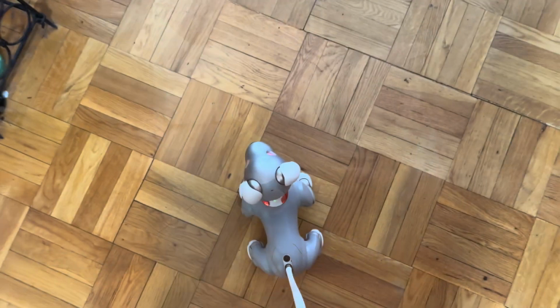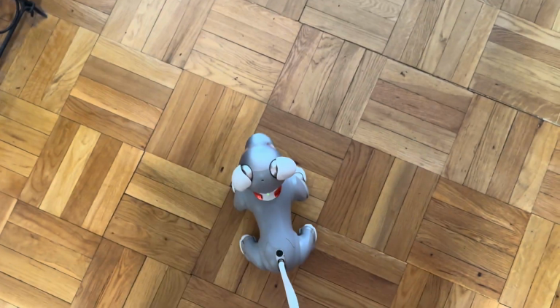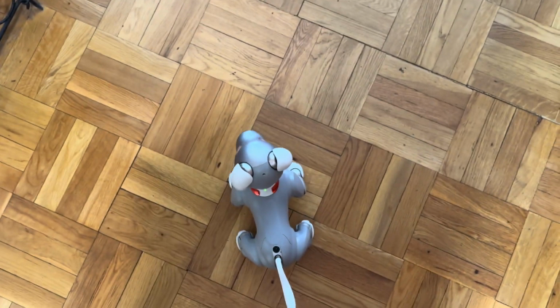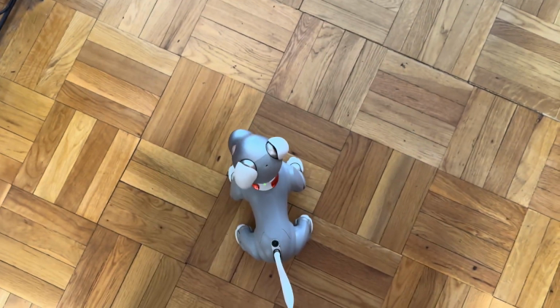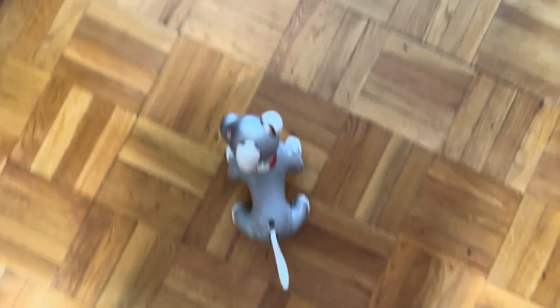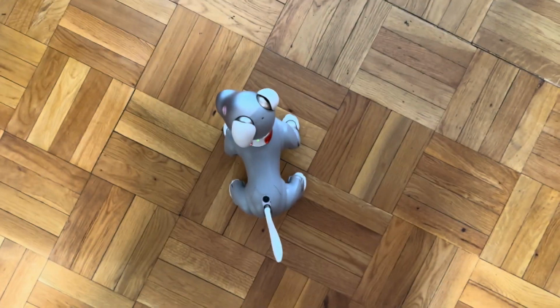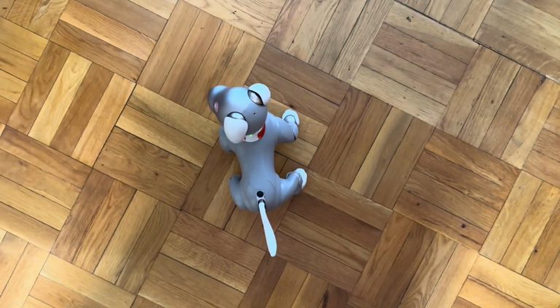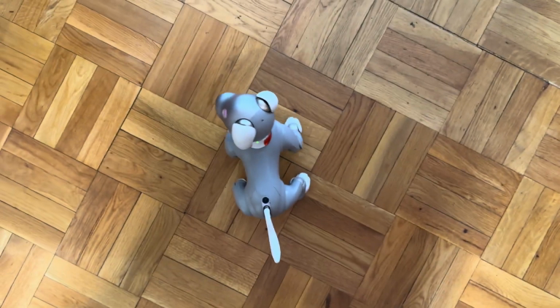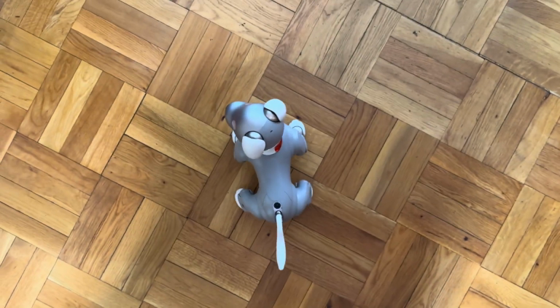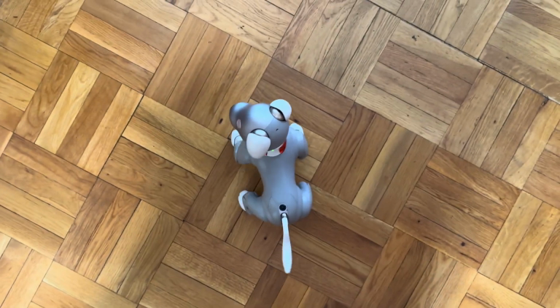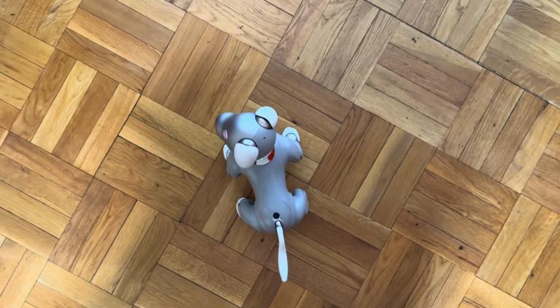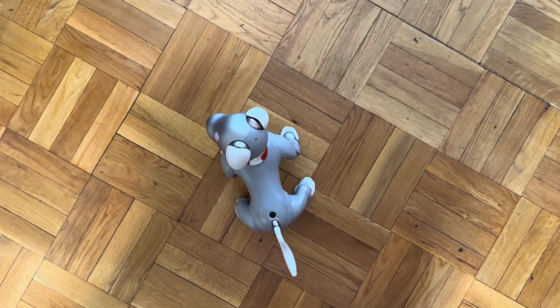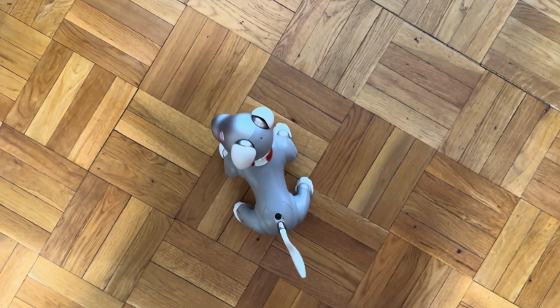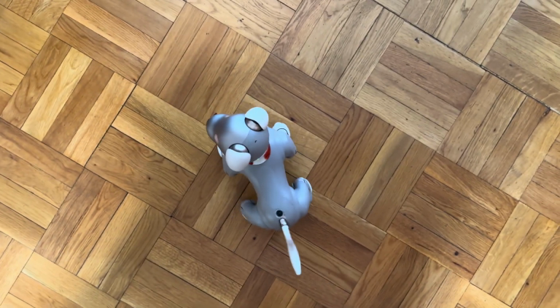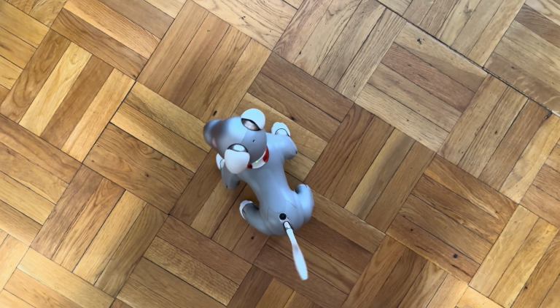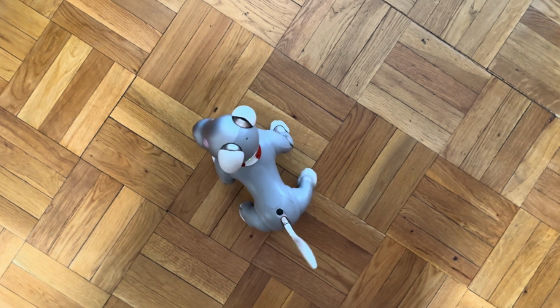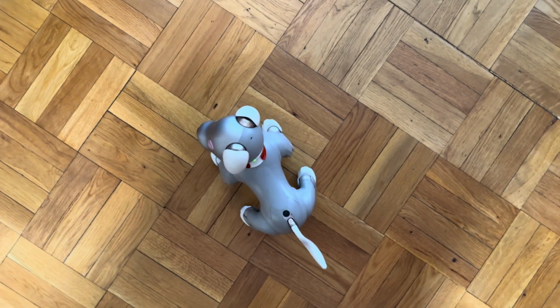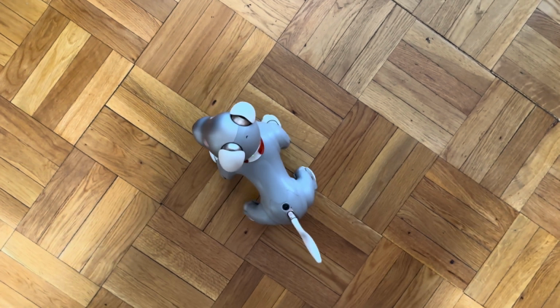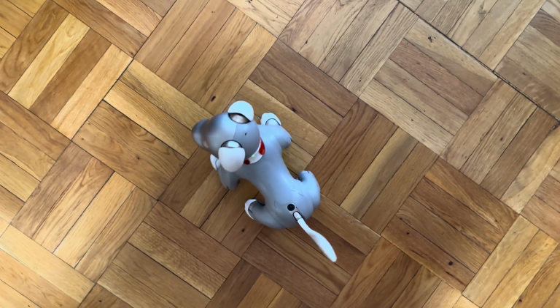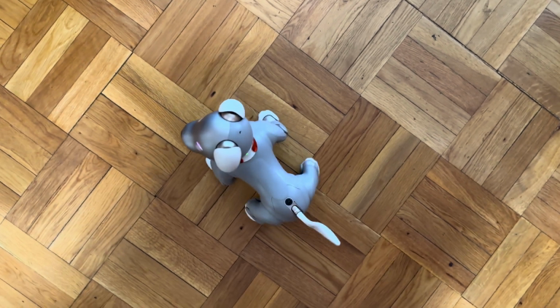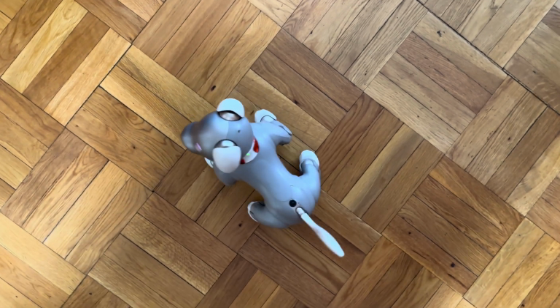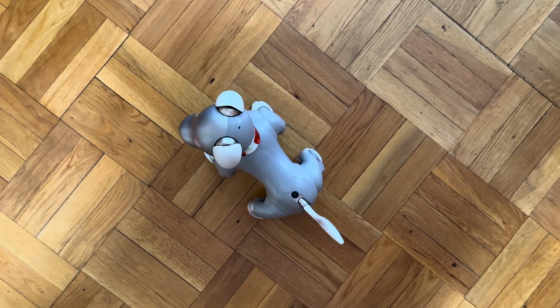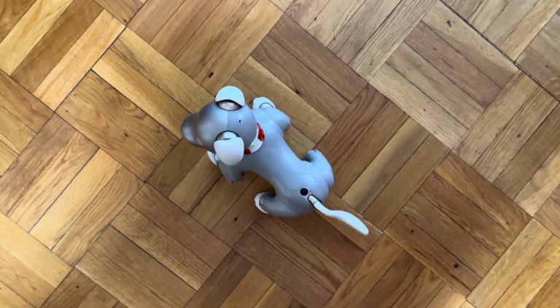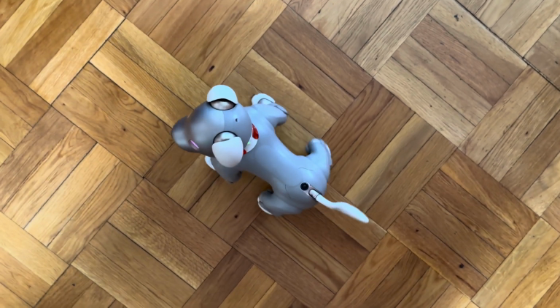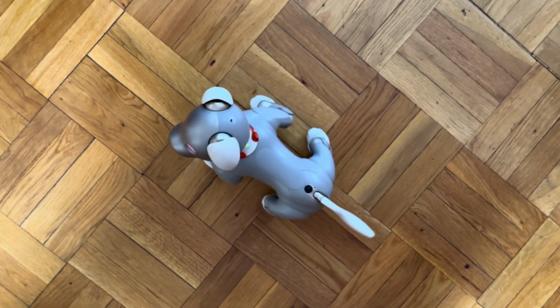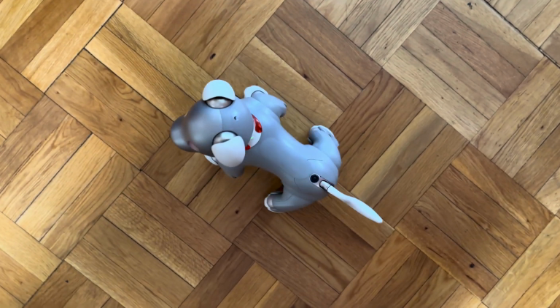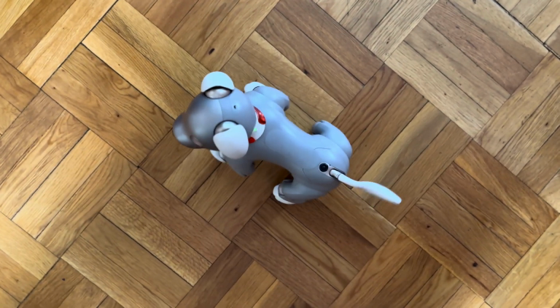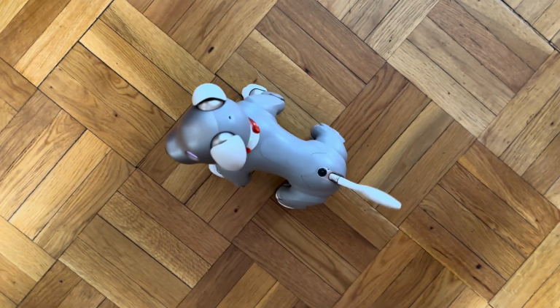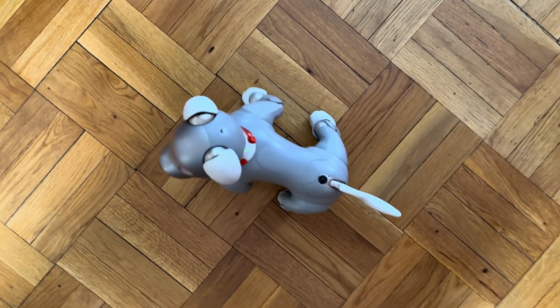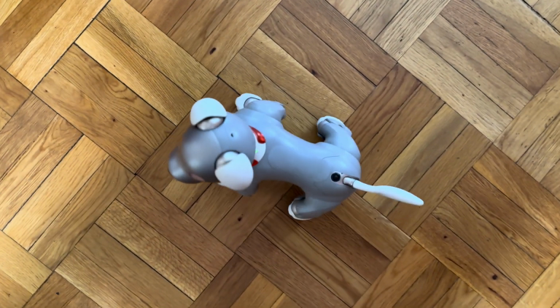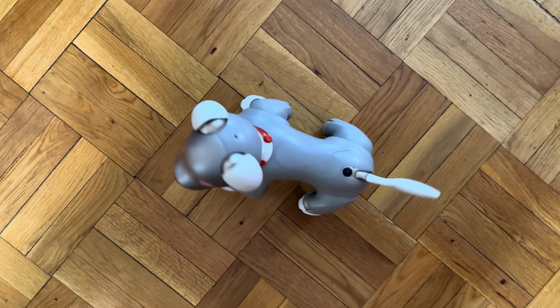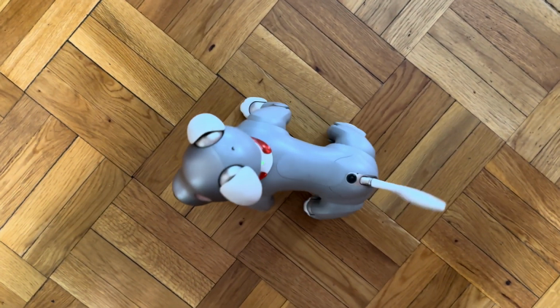Our AIBO's turning motion is also significantly quieter and smoother. Check out the before and after.